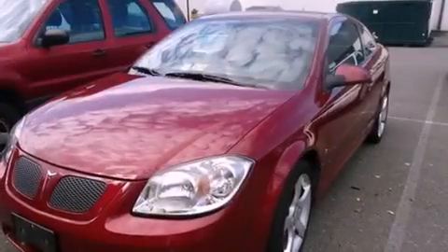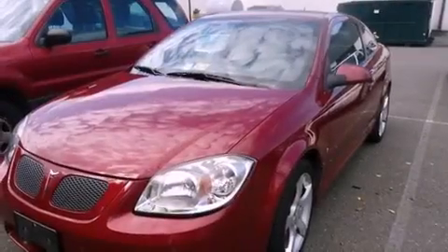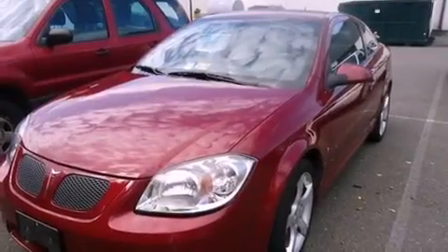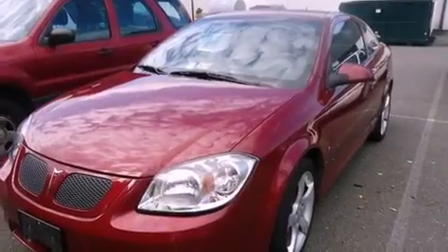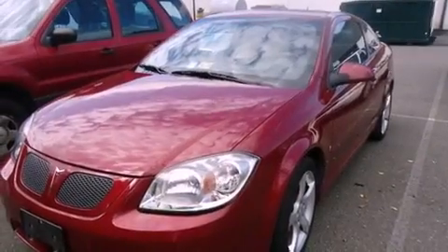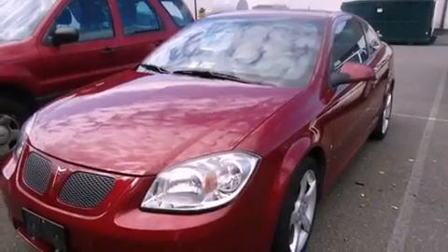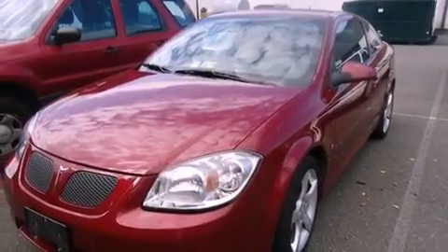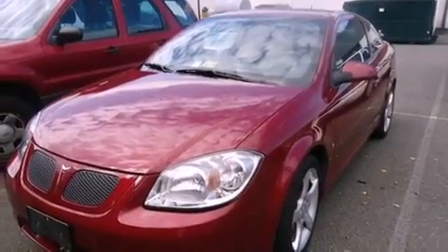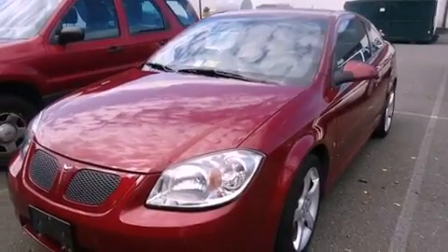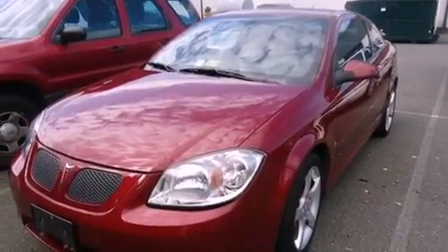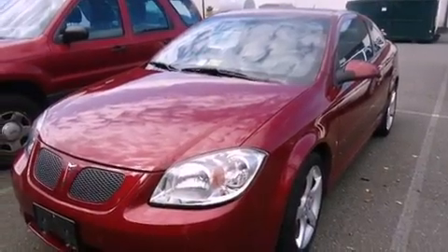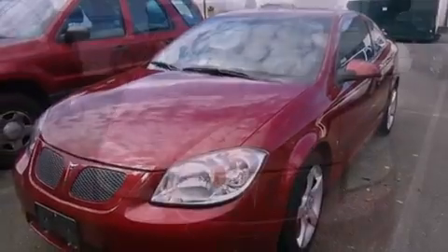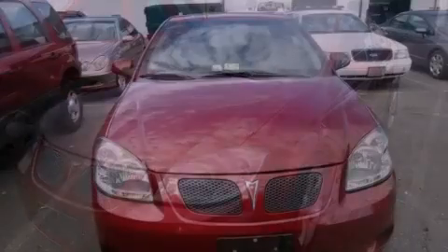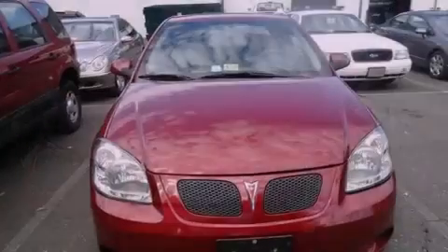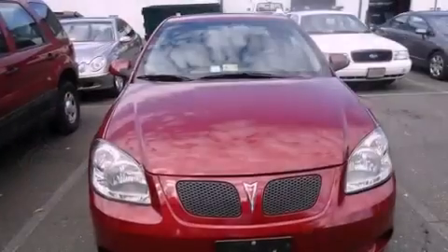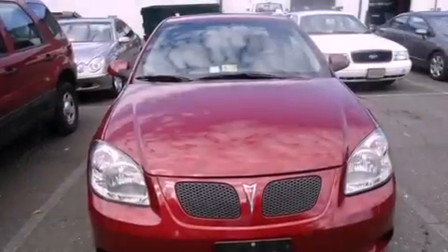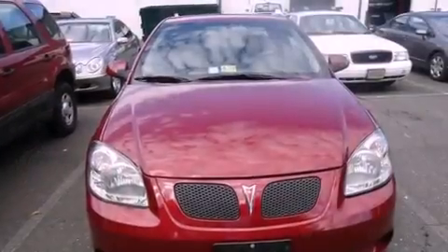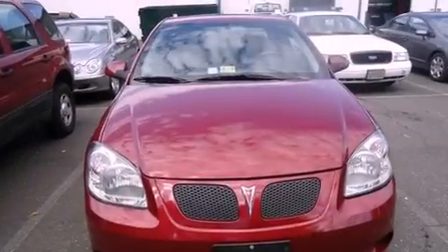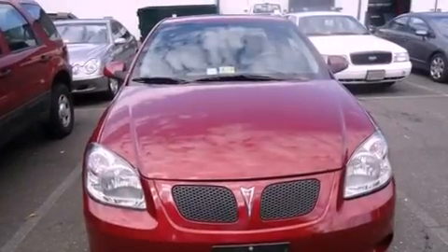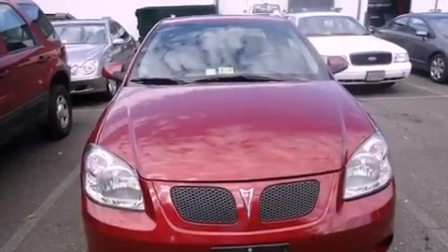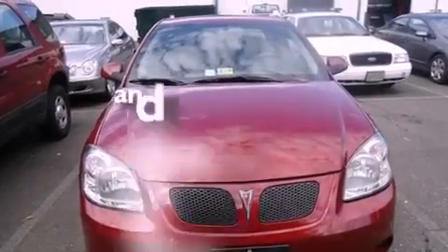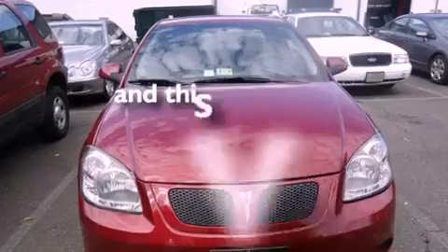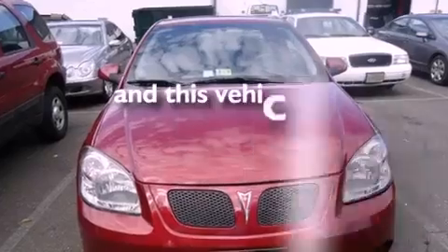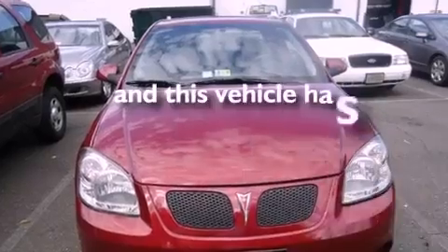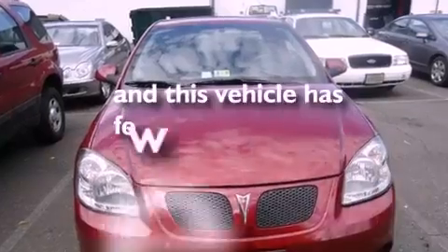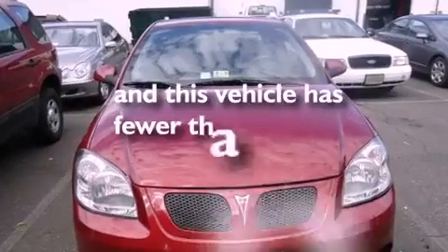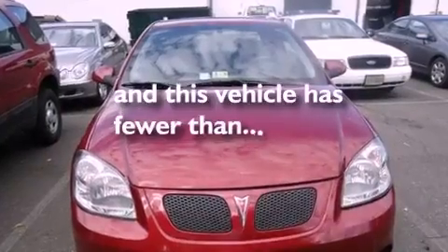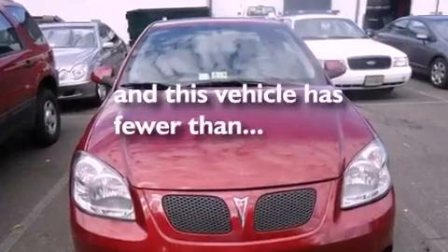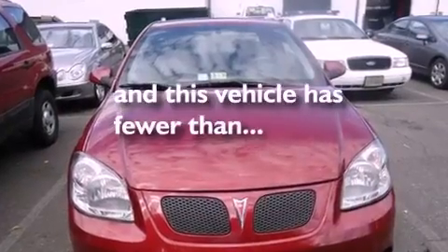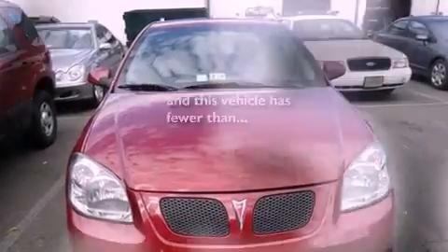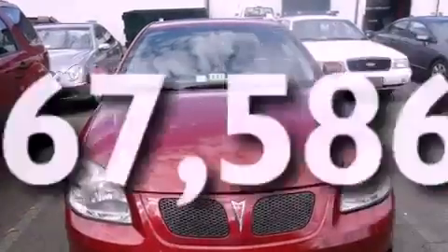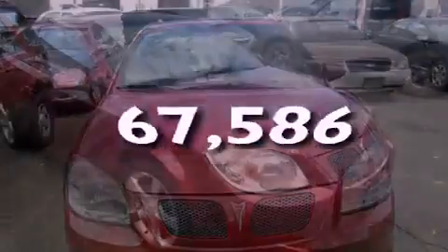Aluminum wheels, traction control, a keyless entry system, and this vehicle has less than 68,000 miles.